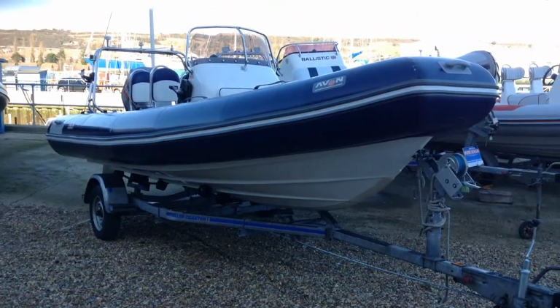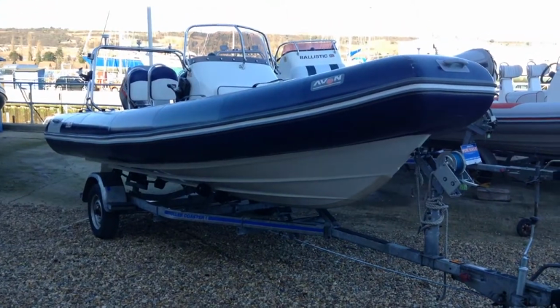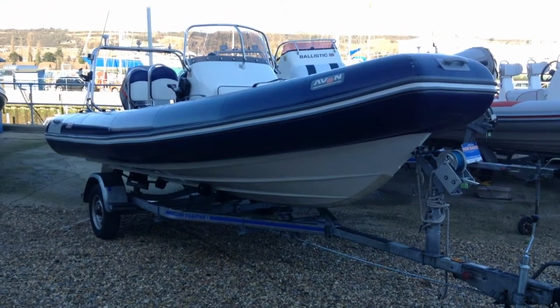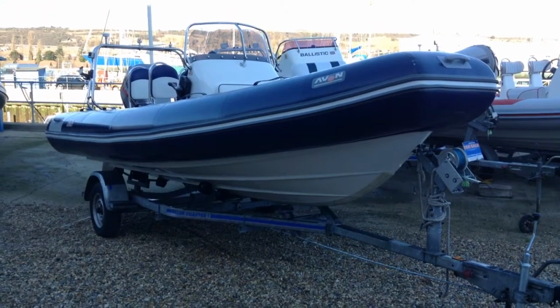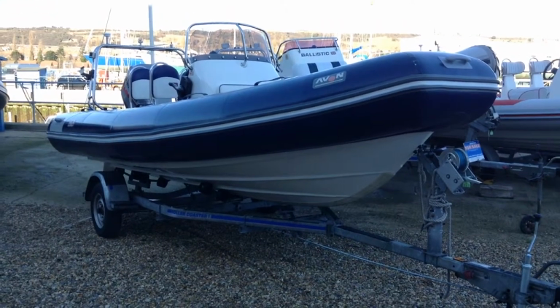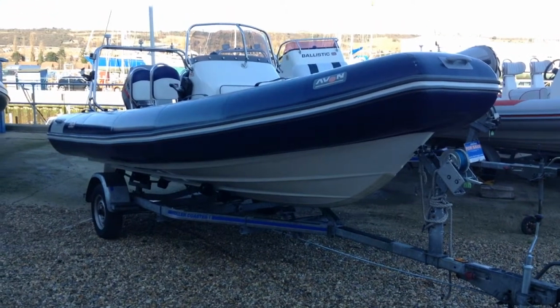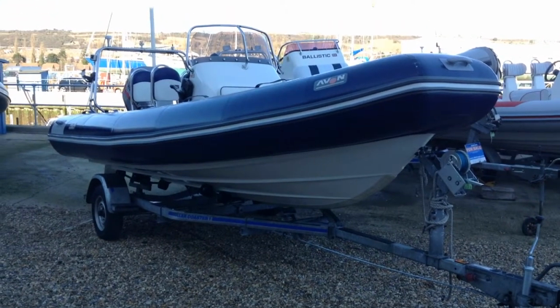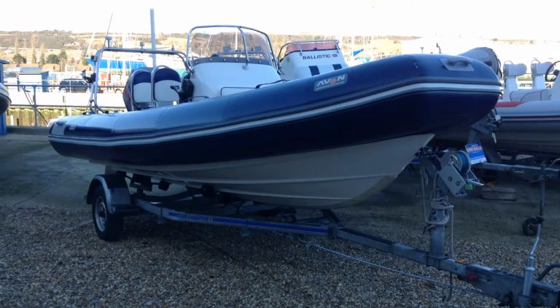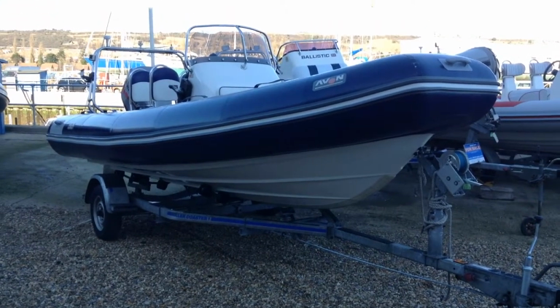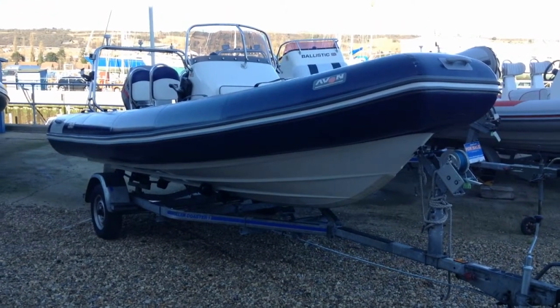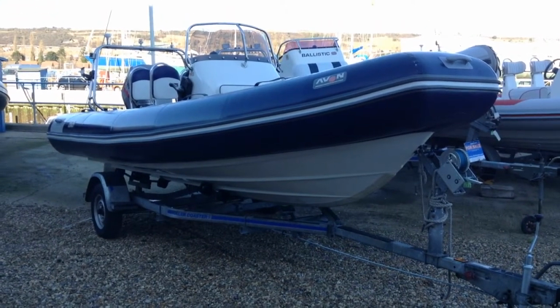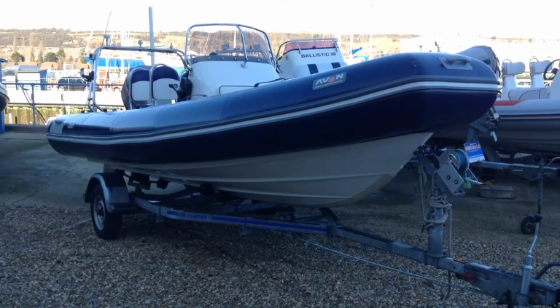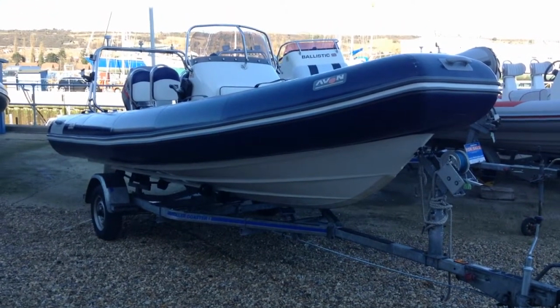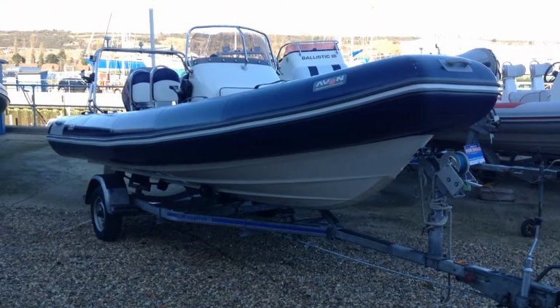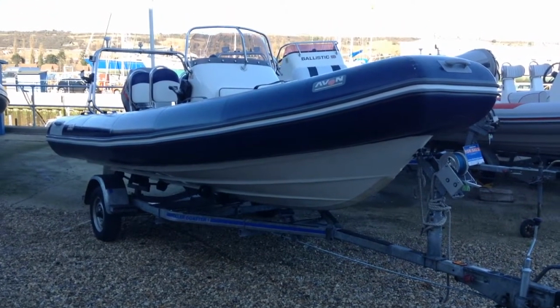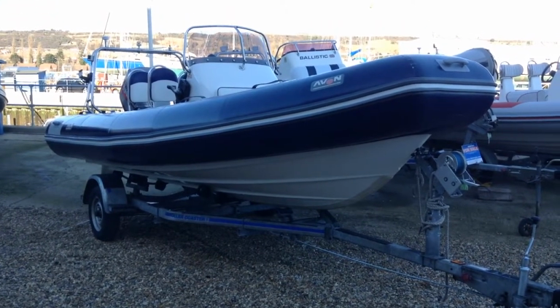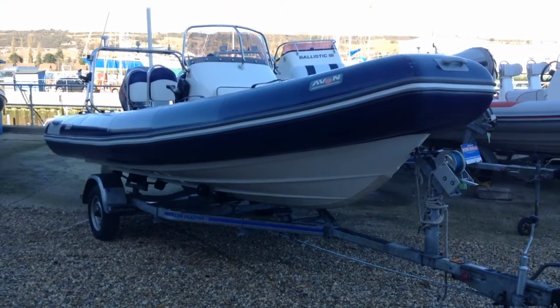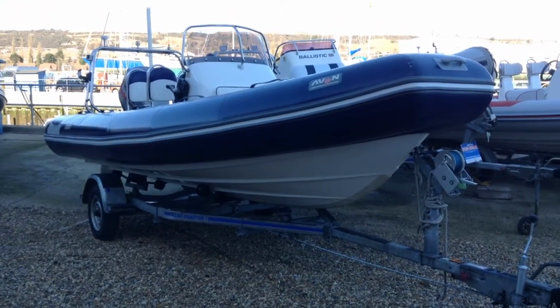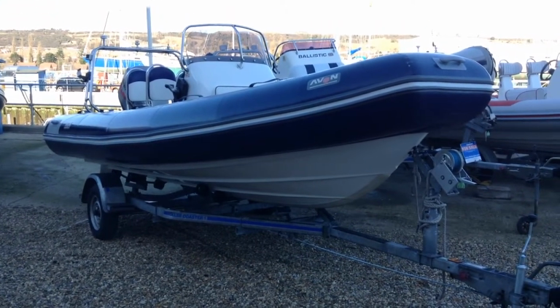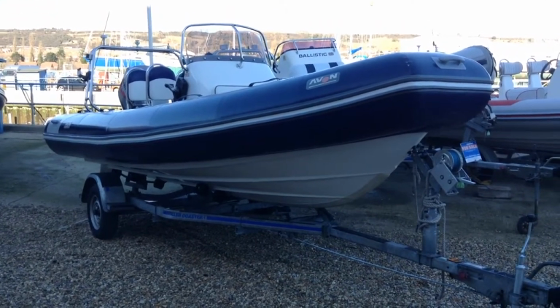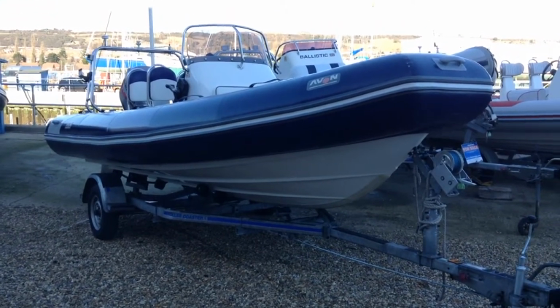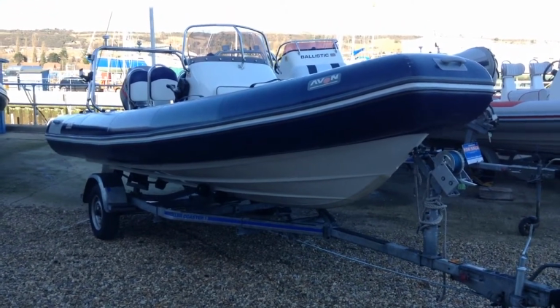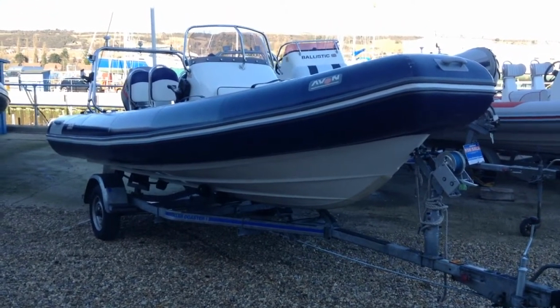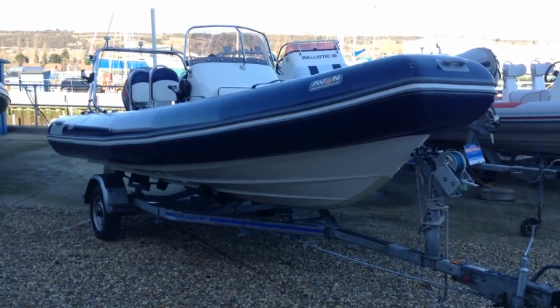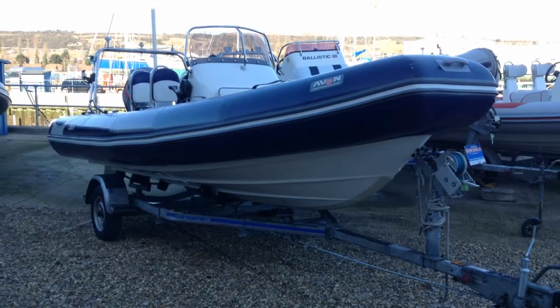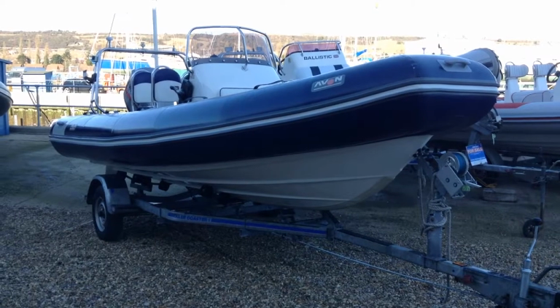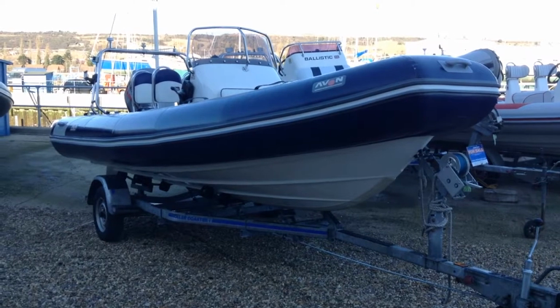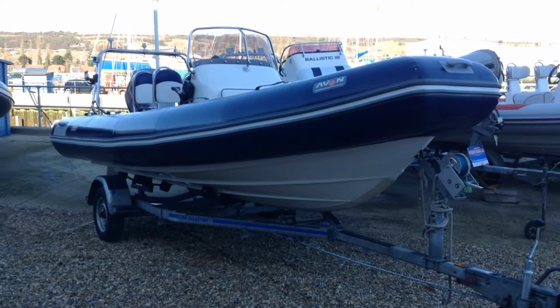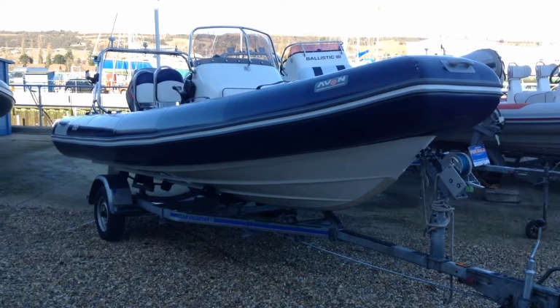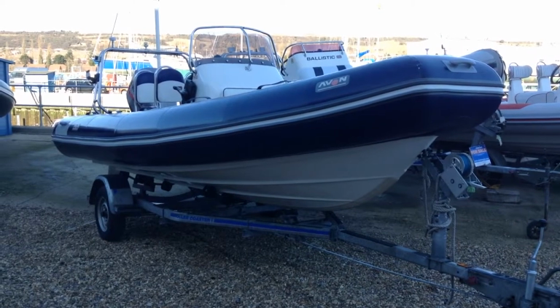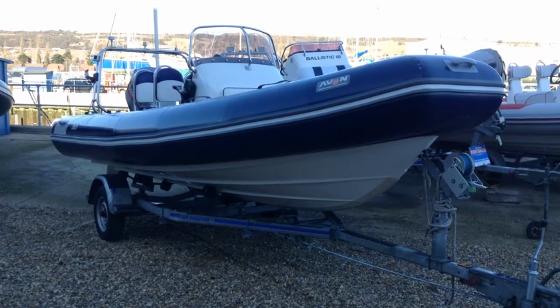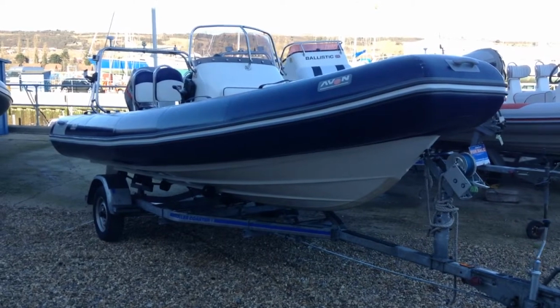Hi there, it's Ollie here from JBT Marine and I'm going to show you around our Avon 560 Adventure Rib.